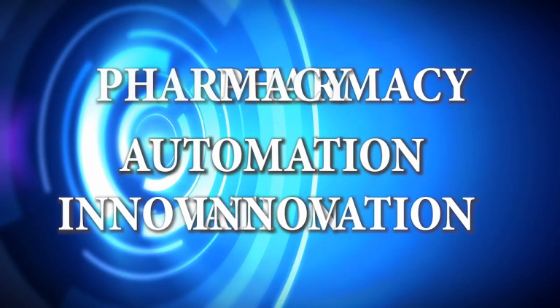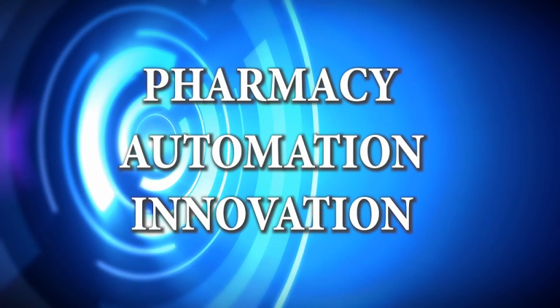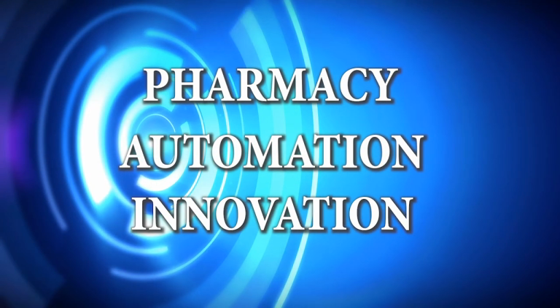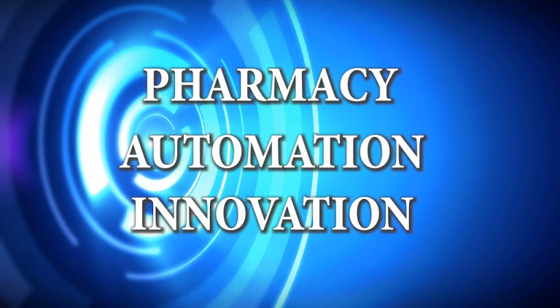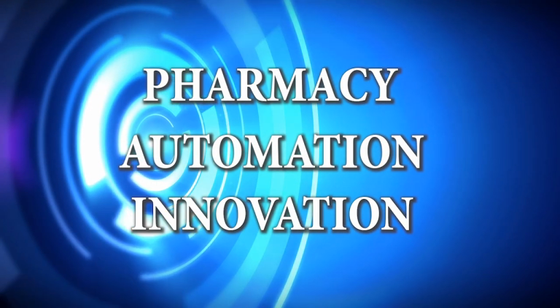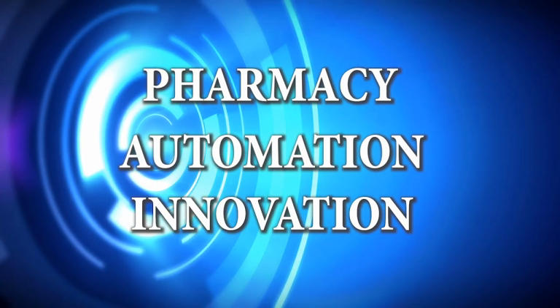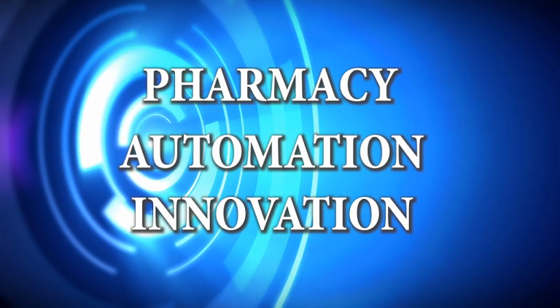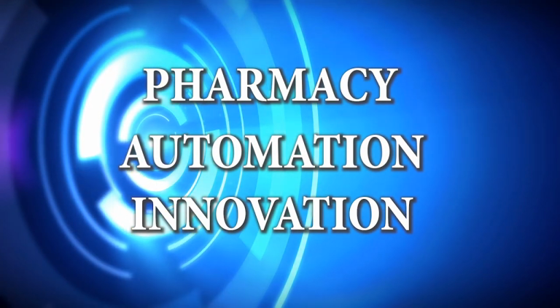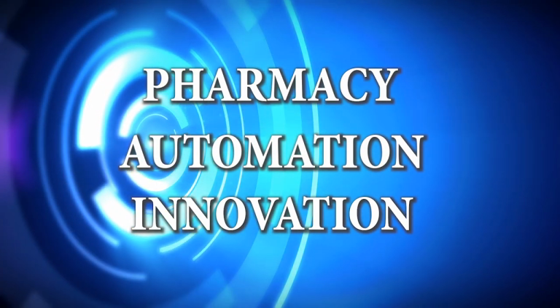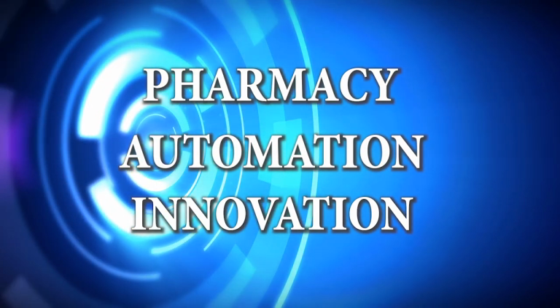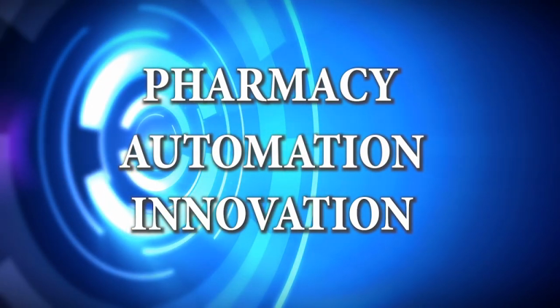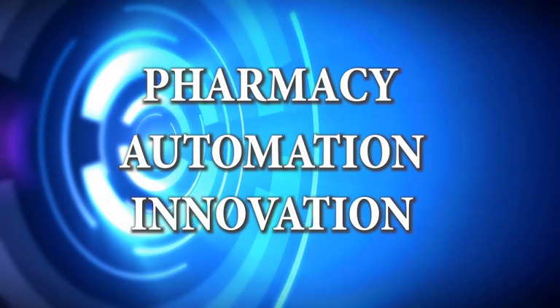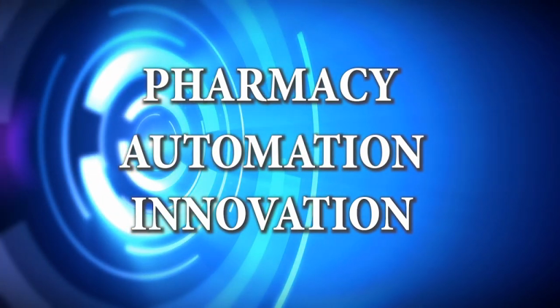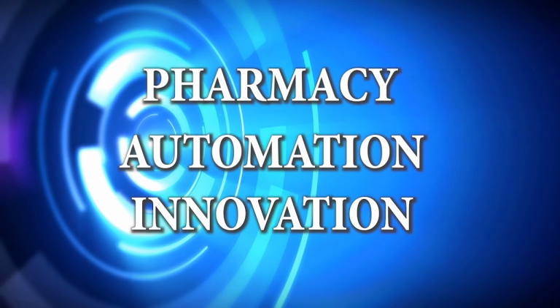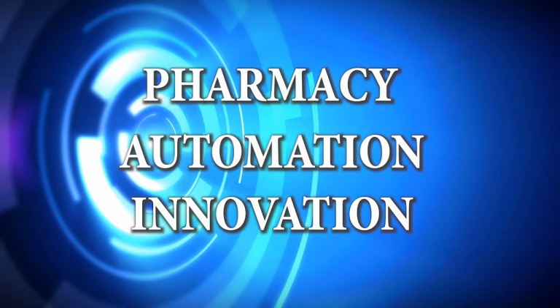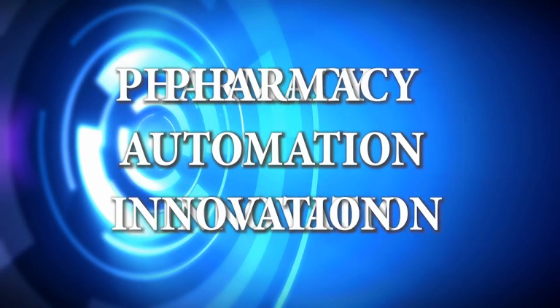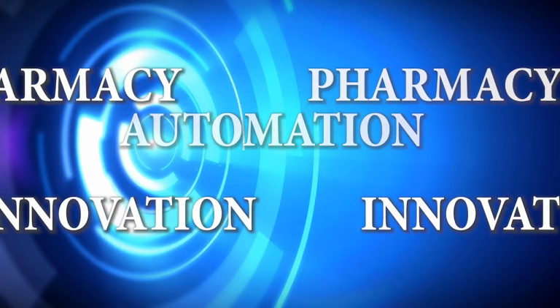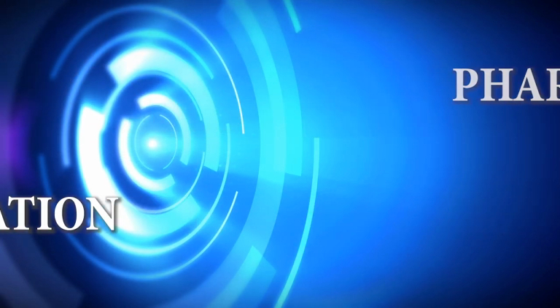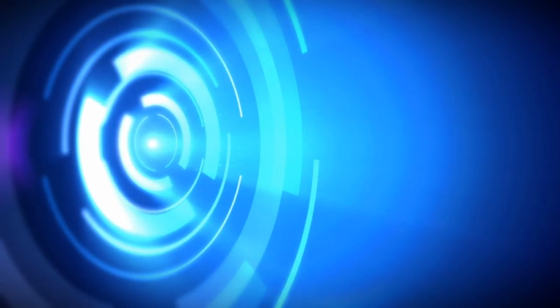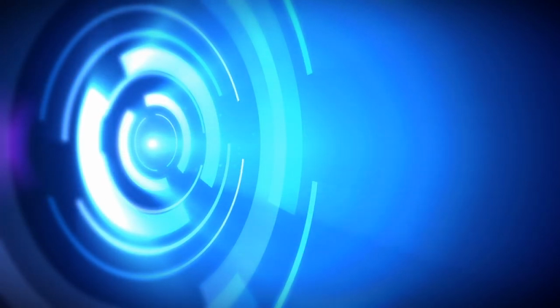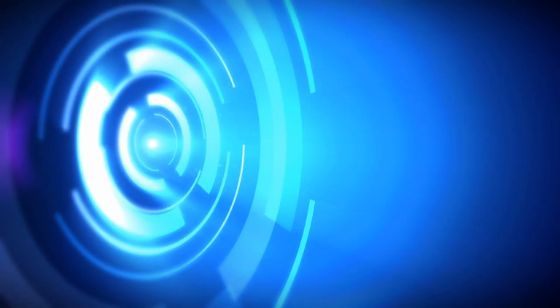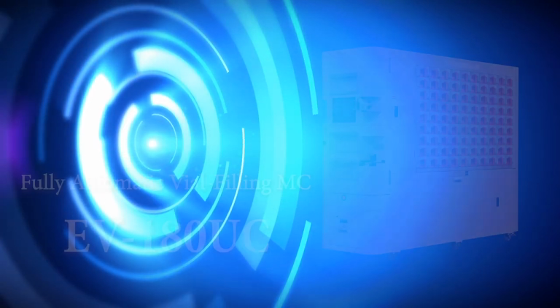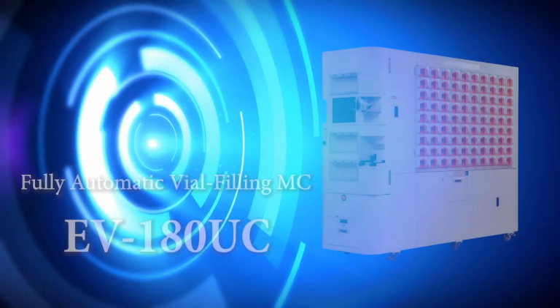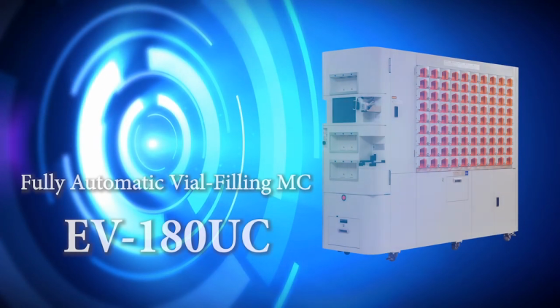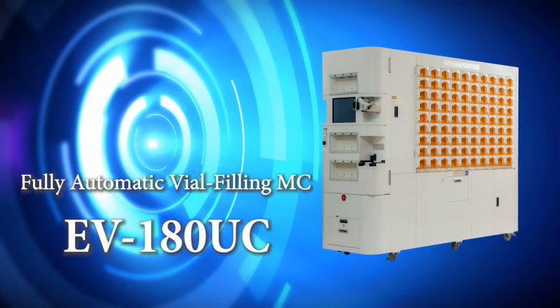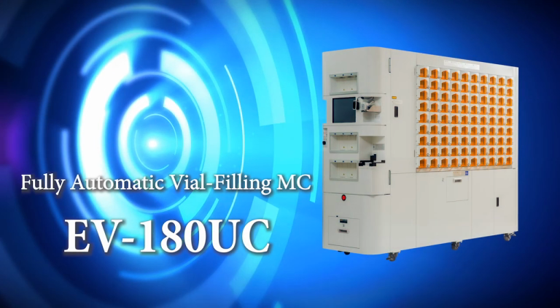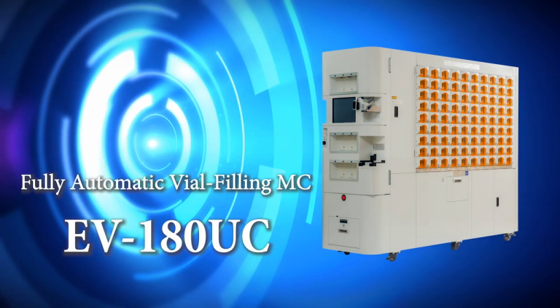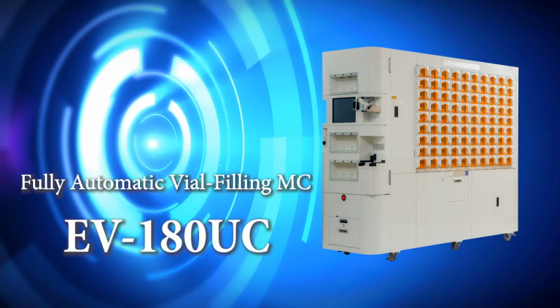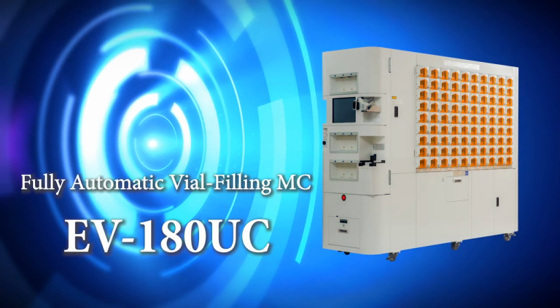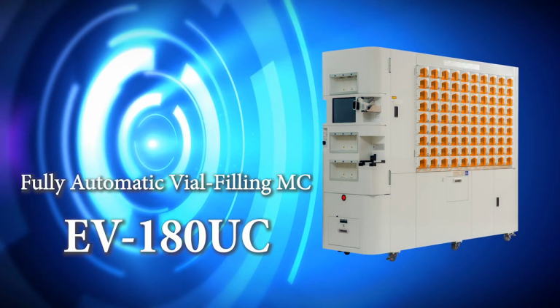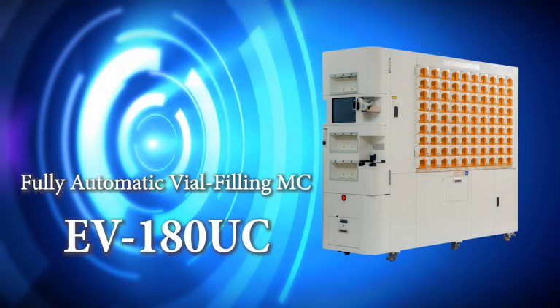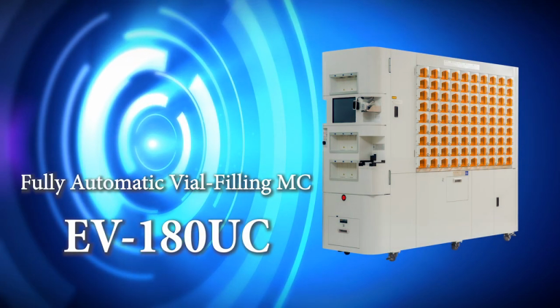Uyama is proud to offer the EV180UC, the future of vial filling automation.